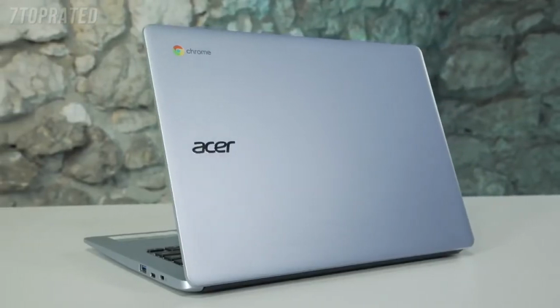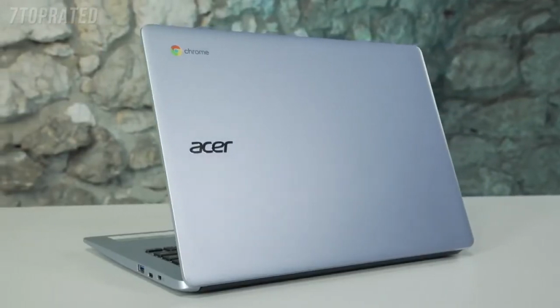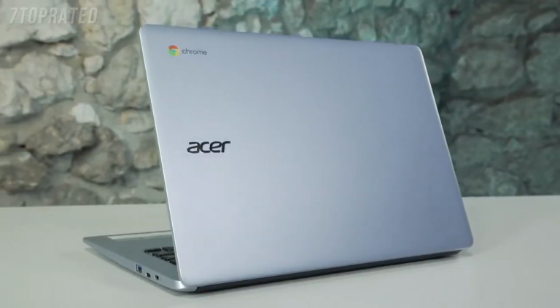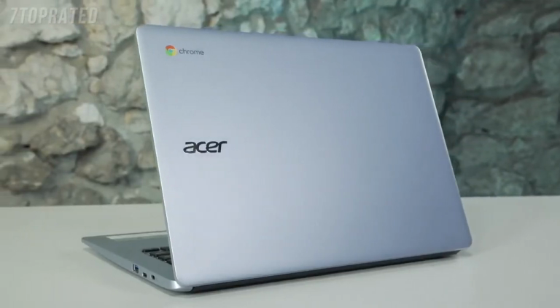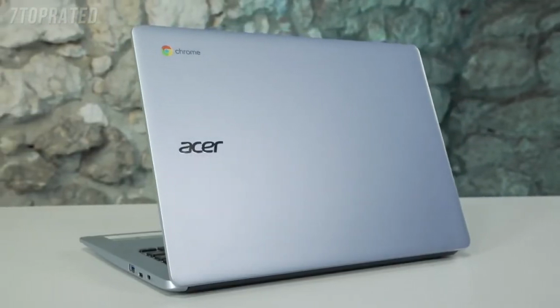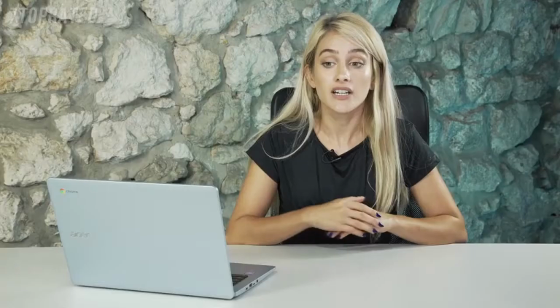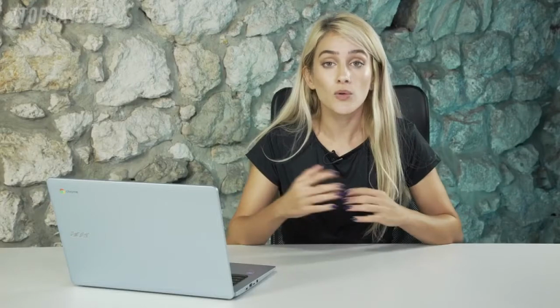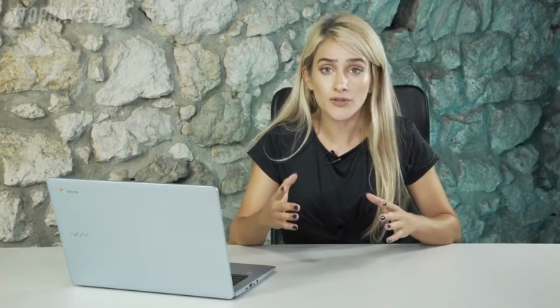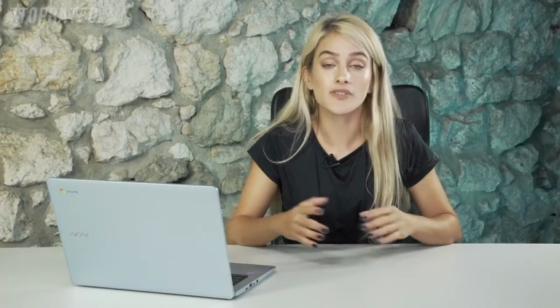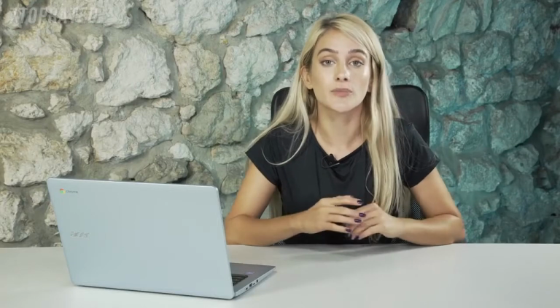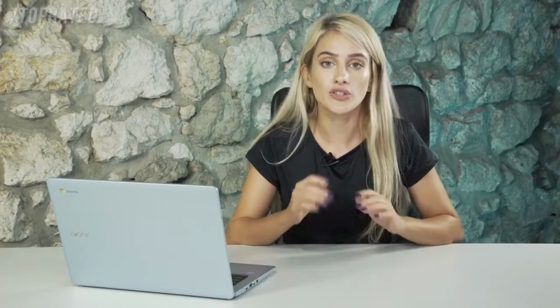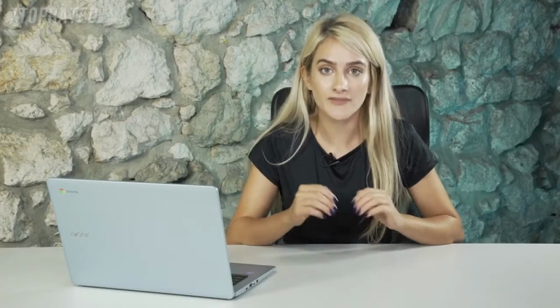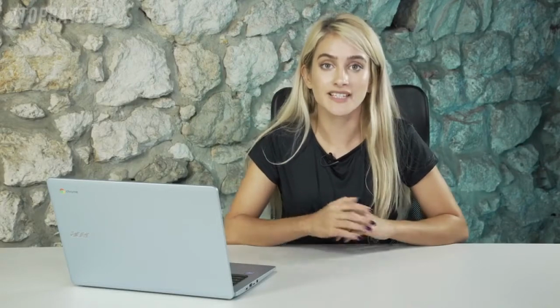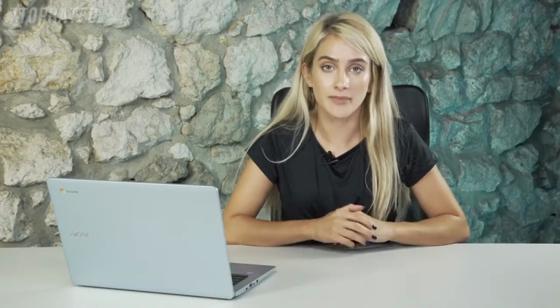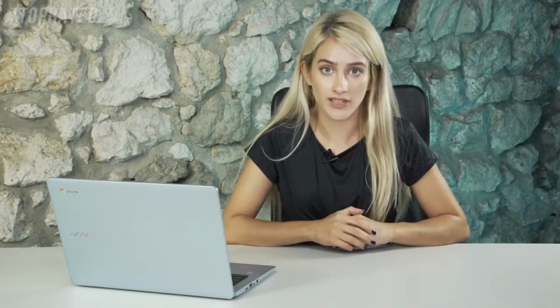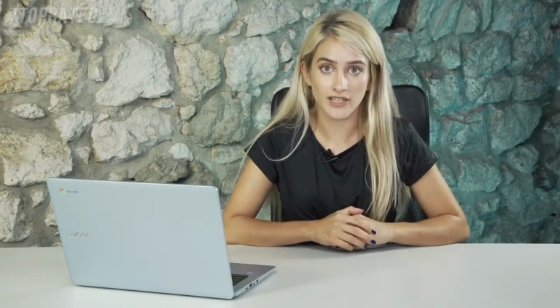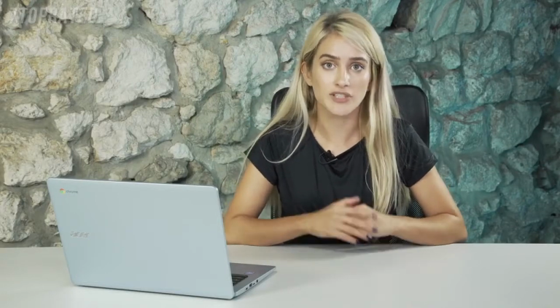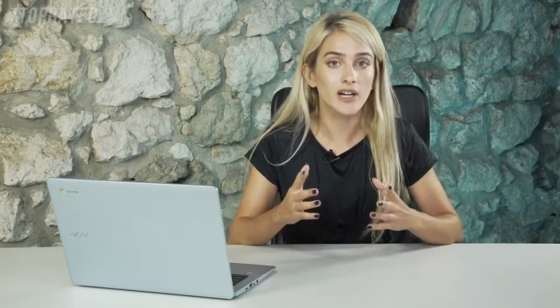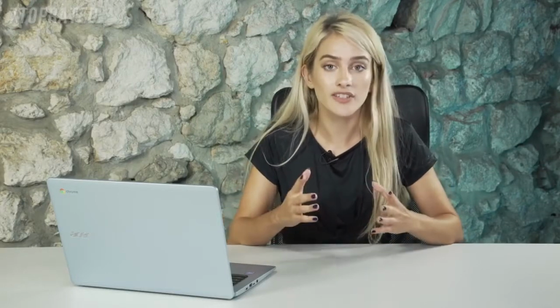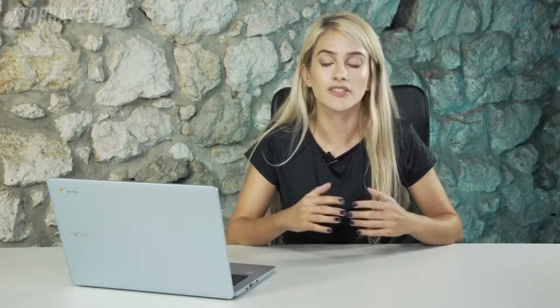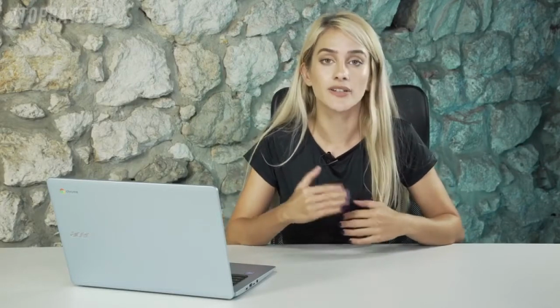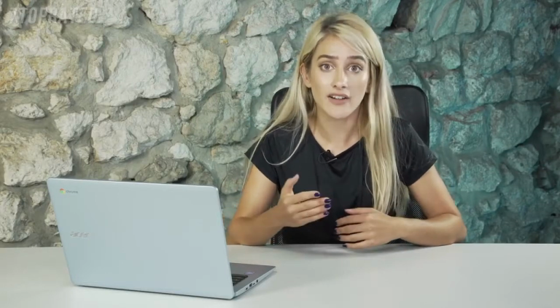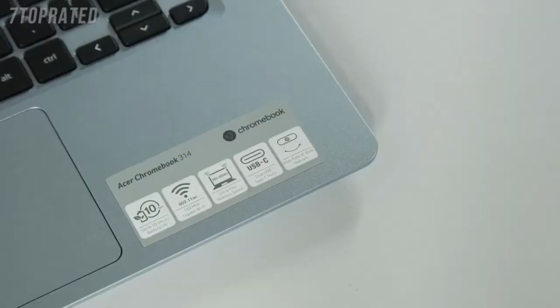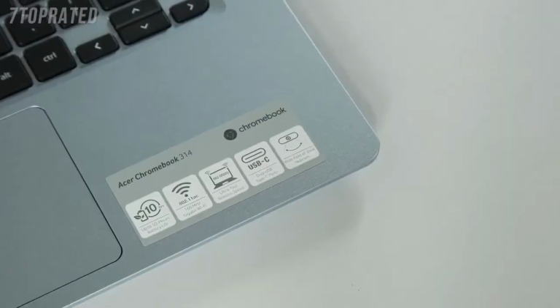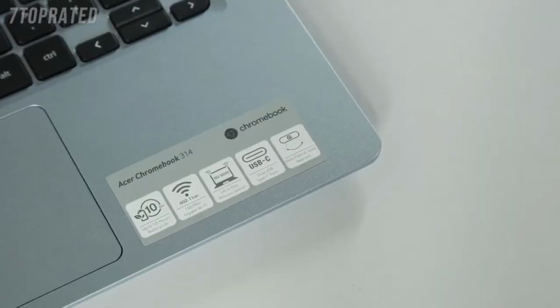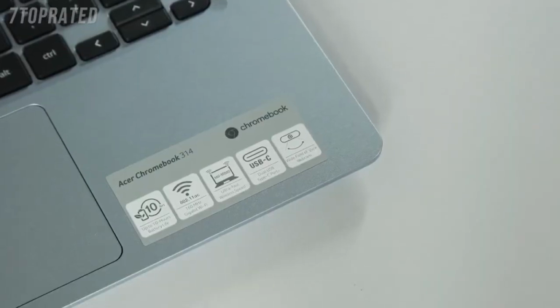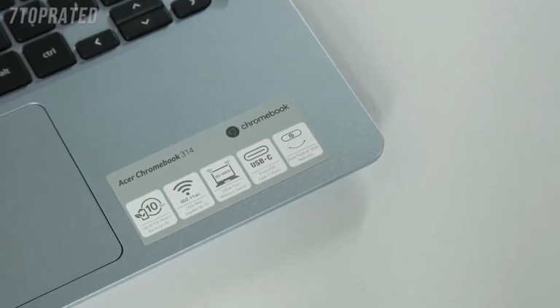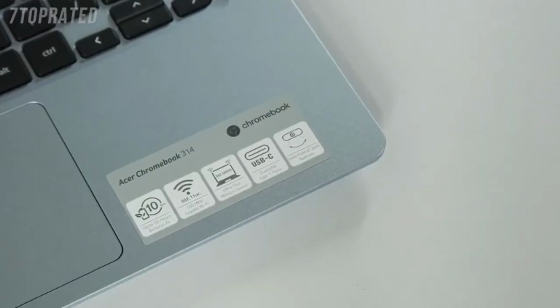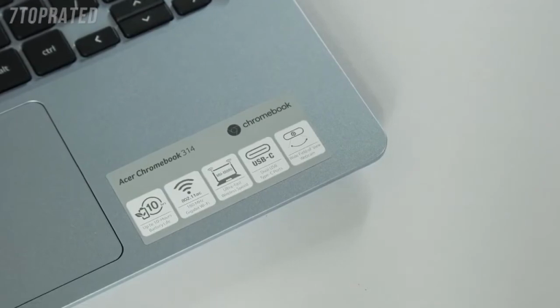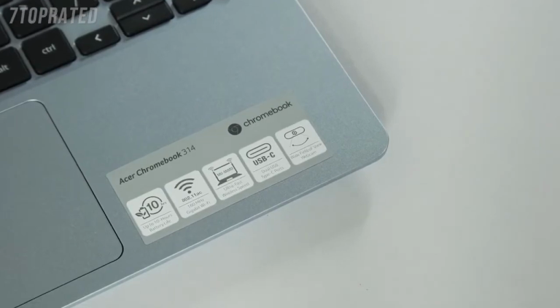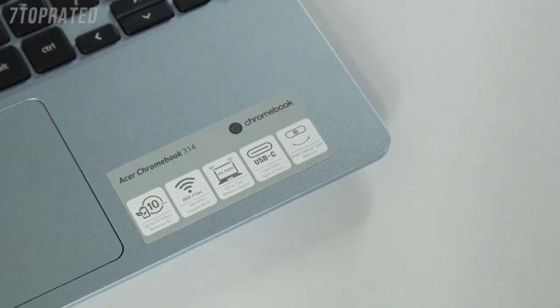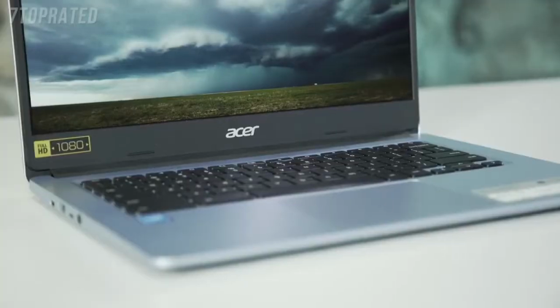Let's talk specifications. All the Chromebooks come with super-fast gigabit Wi-Fi, which is perfect for areas of poor signal, and Bluetooth 5.0.